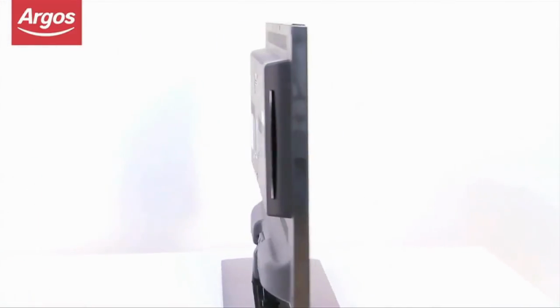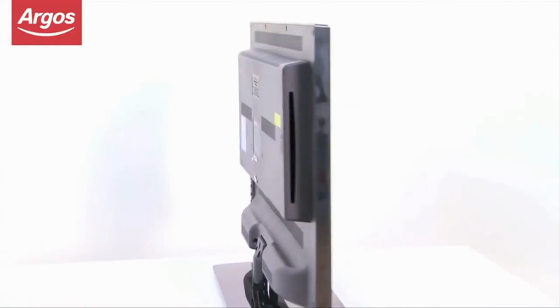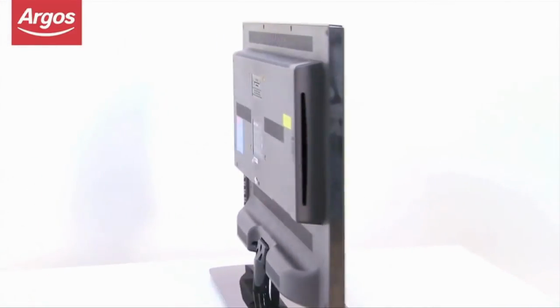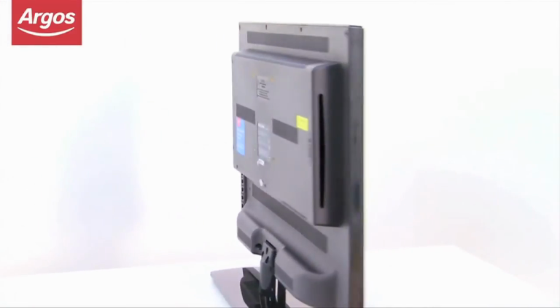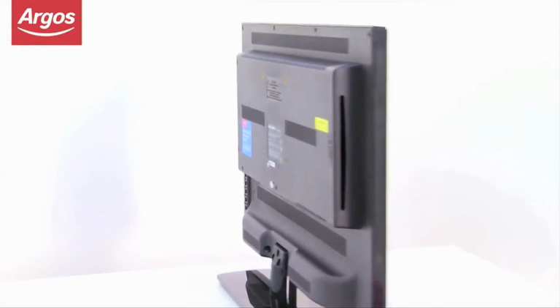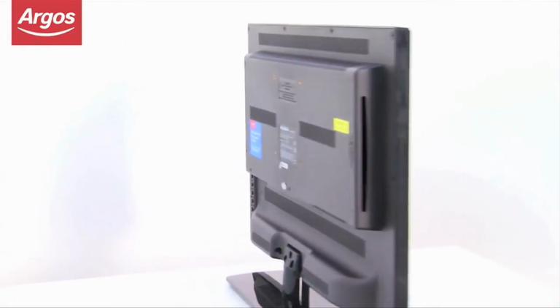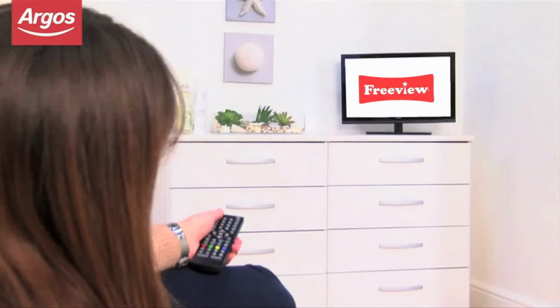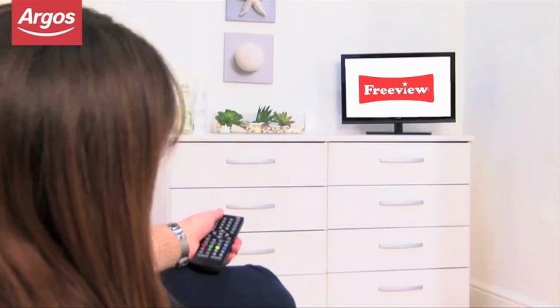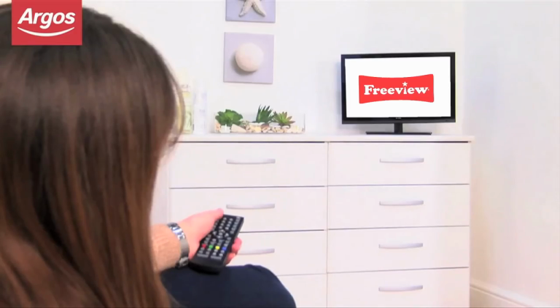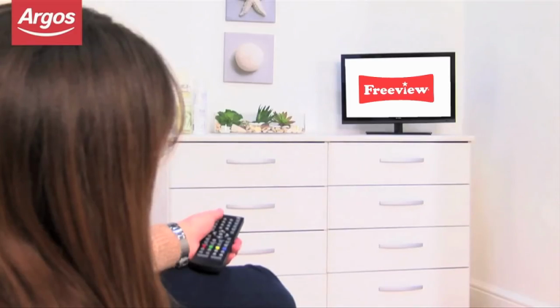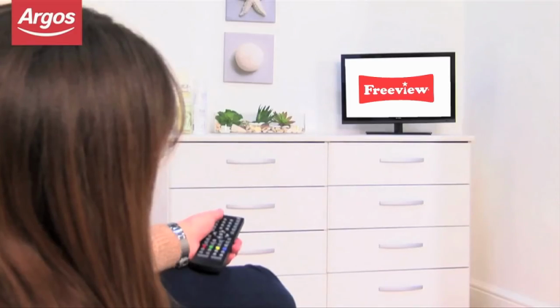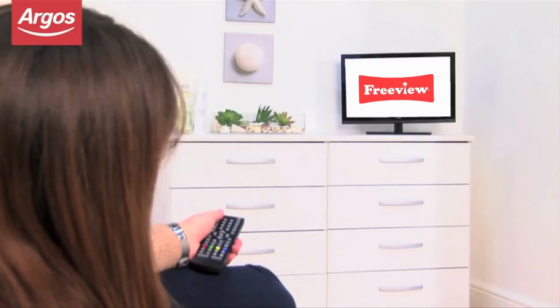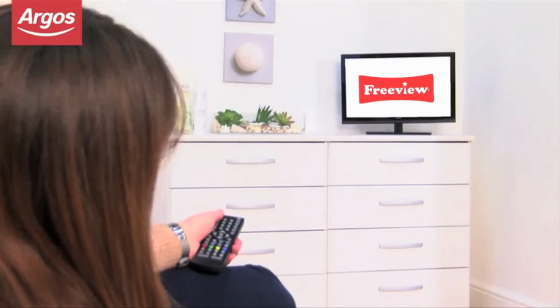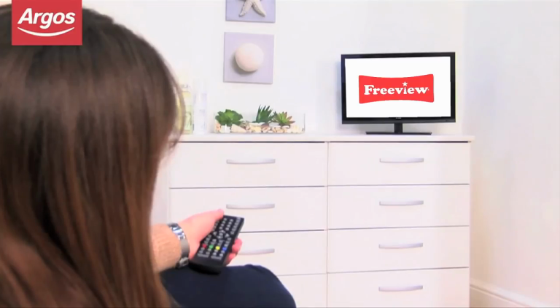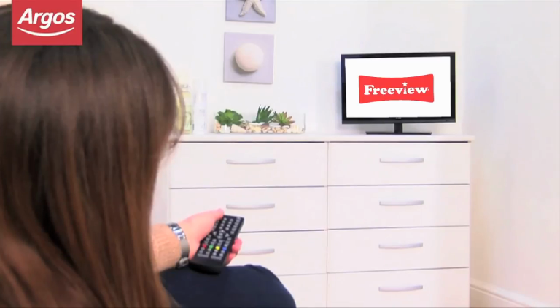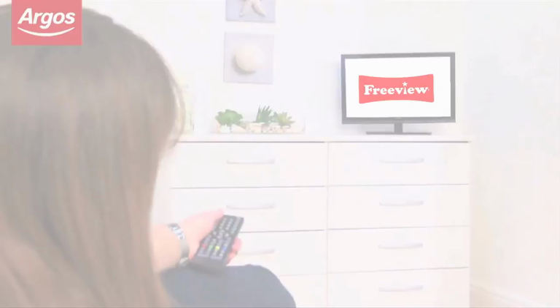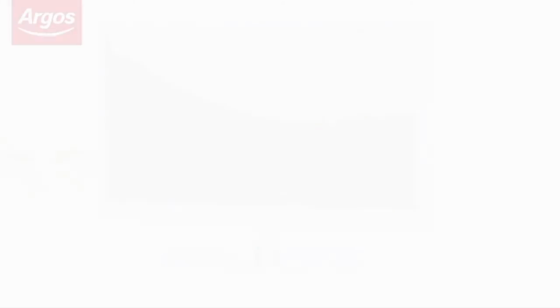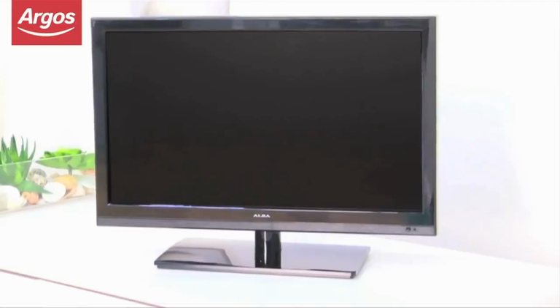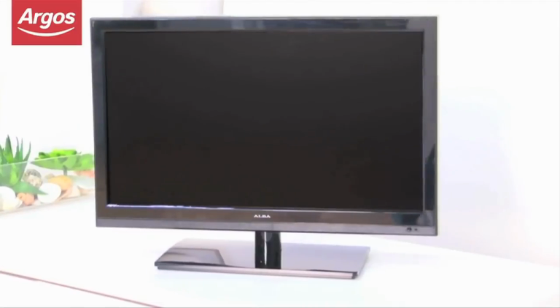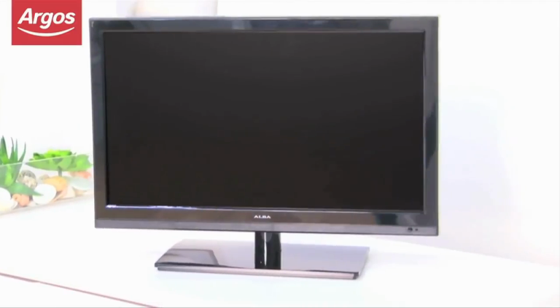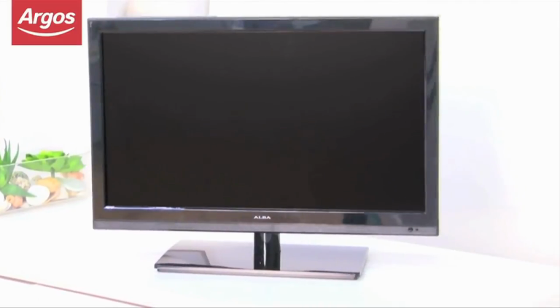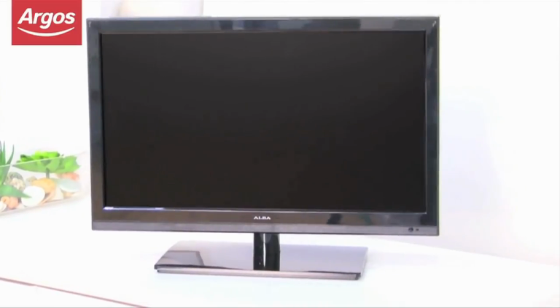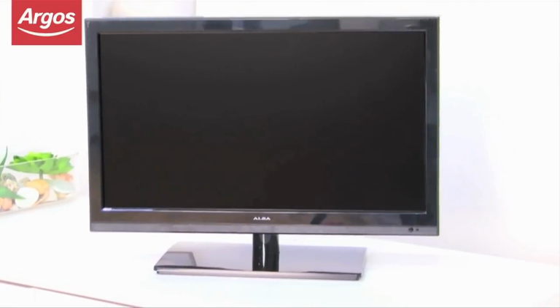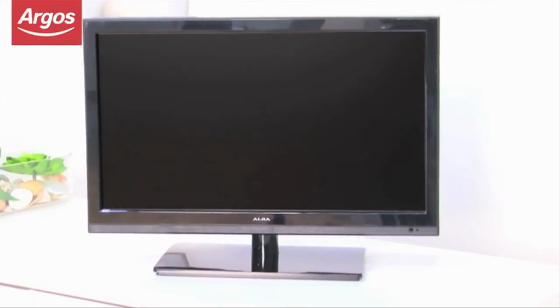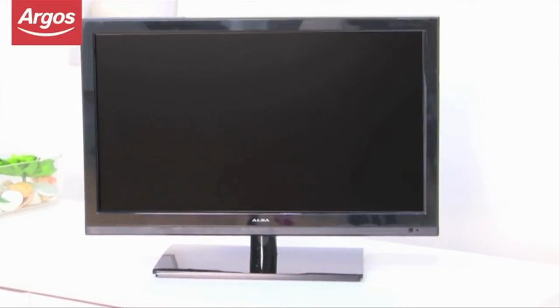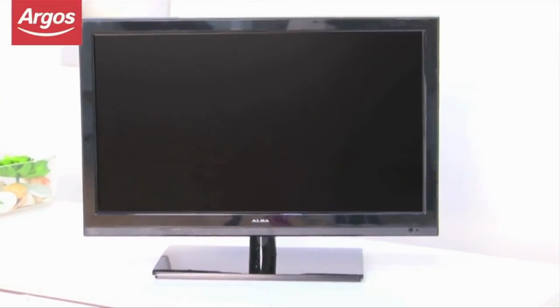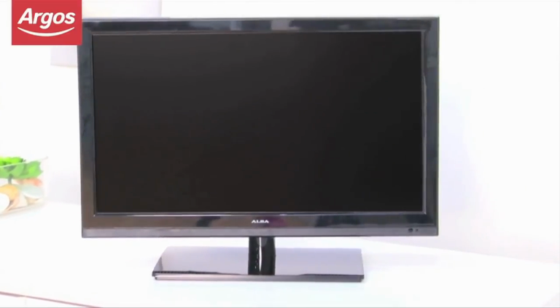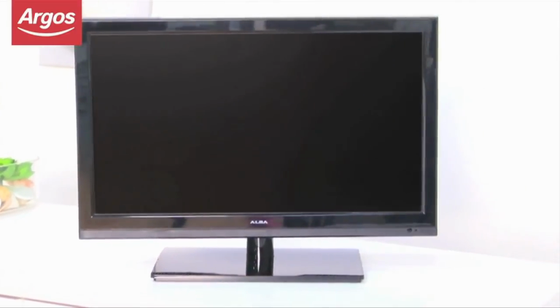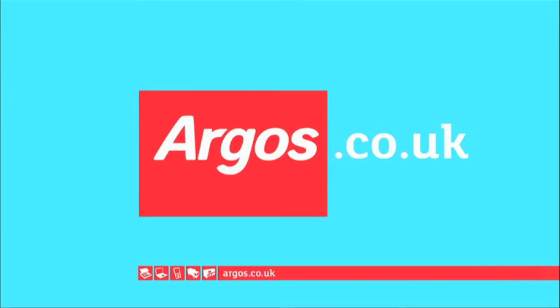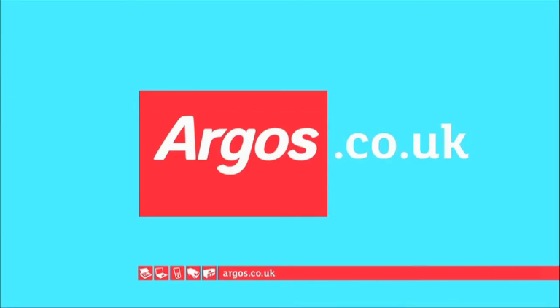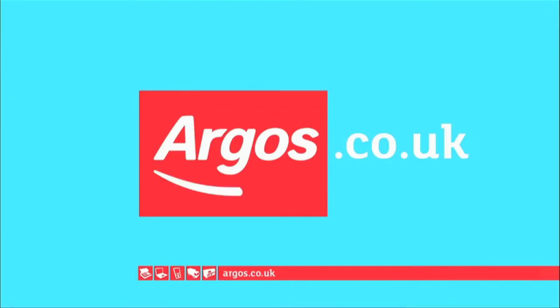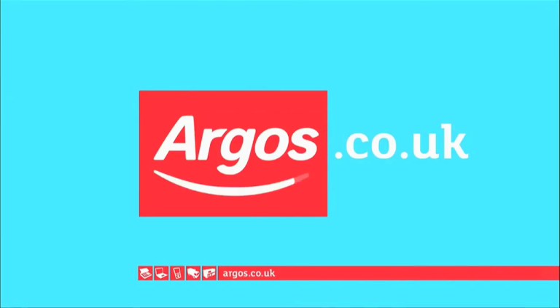With a selection of wall brackets available at Argos, you can even wall-mount it. Argos — on your mobile, tablet, online, and in-store.